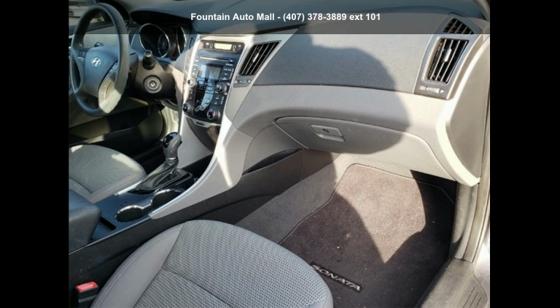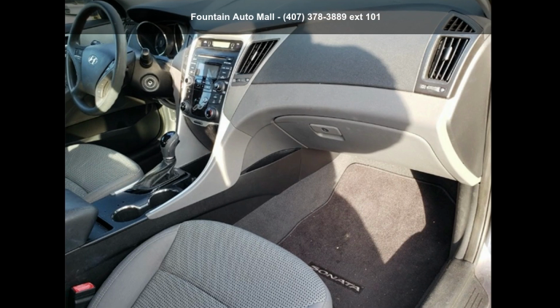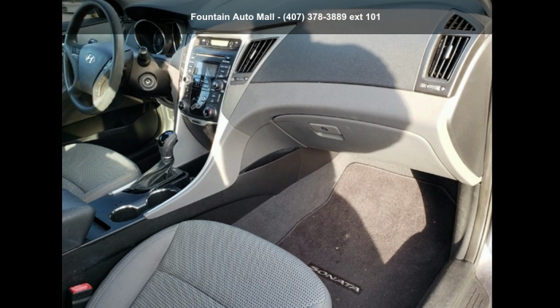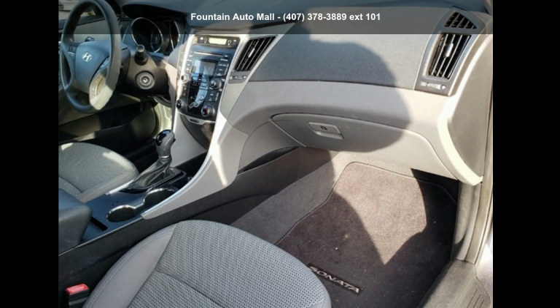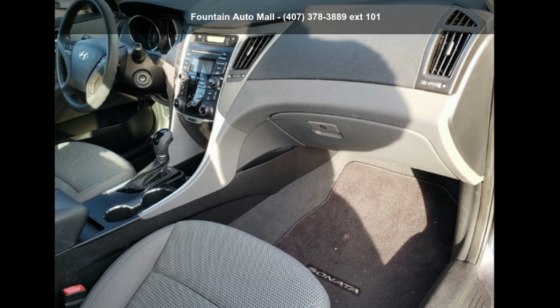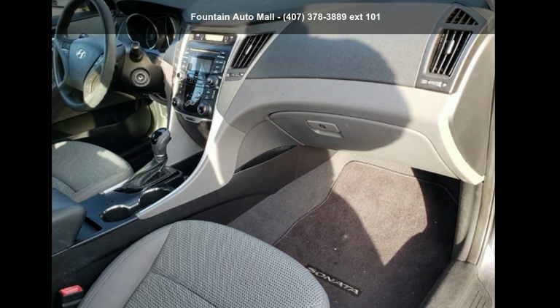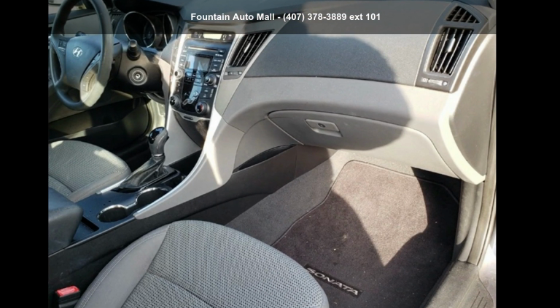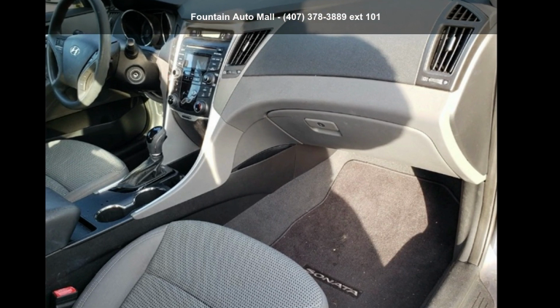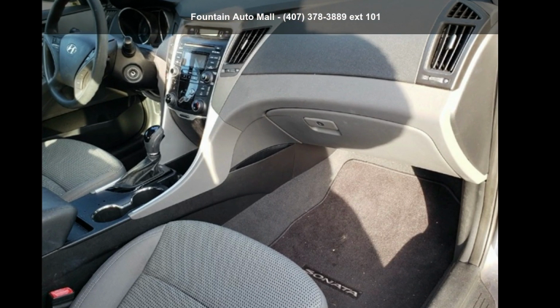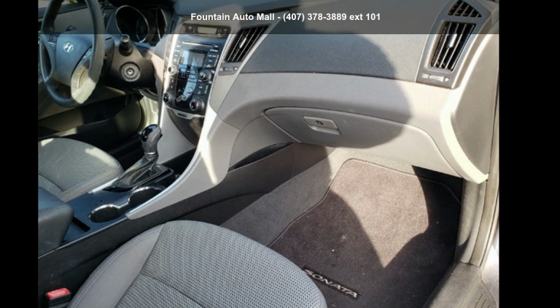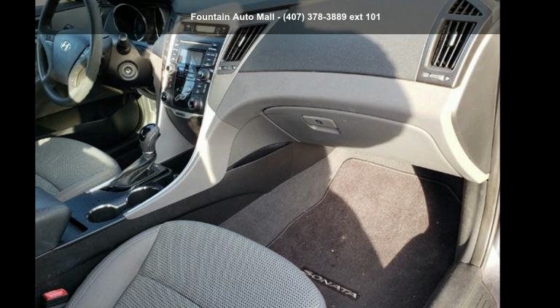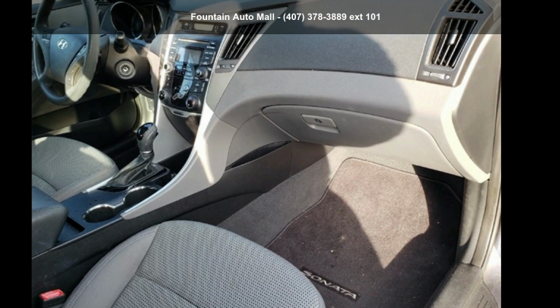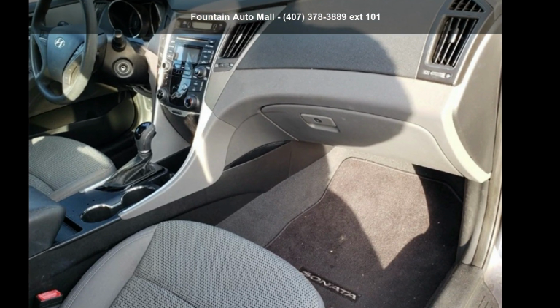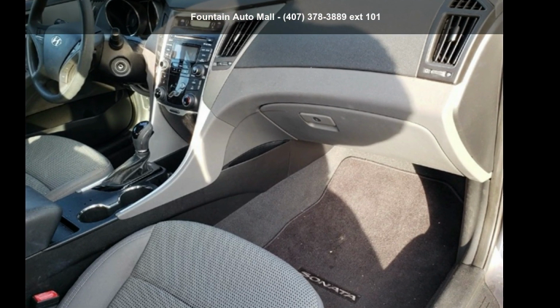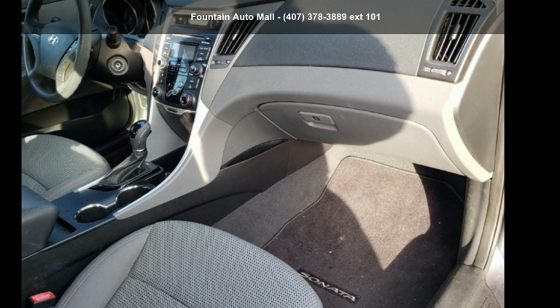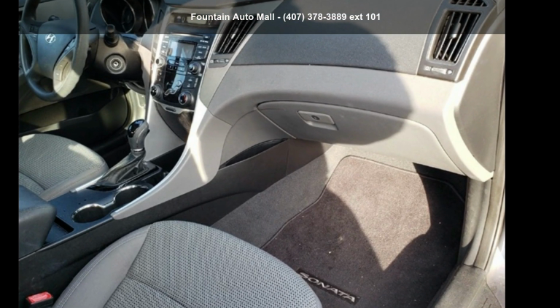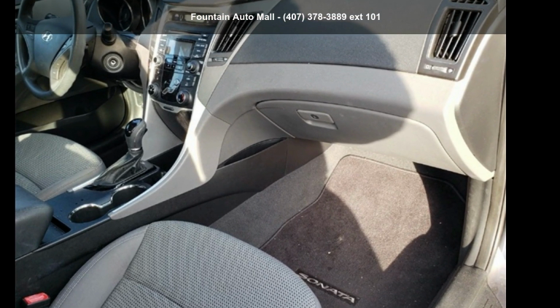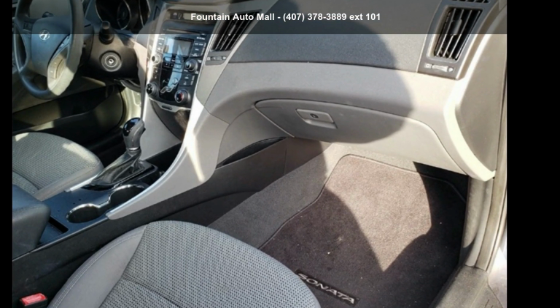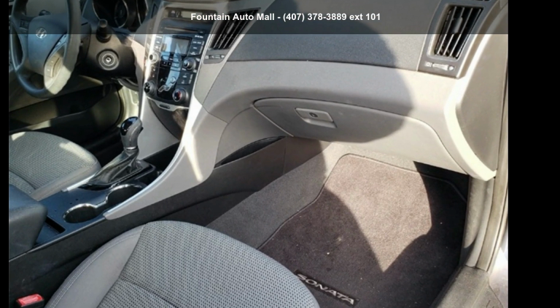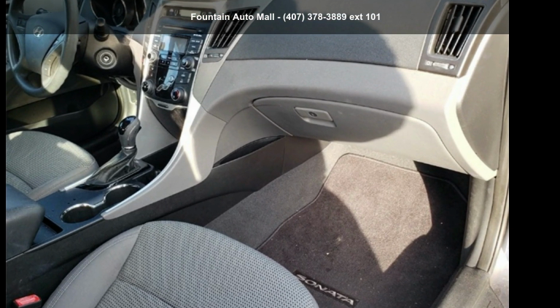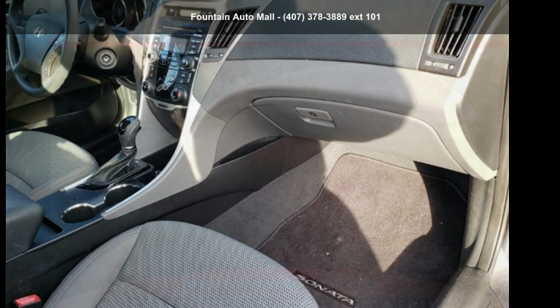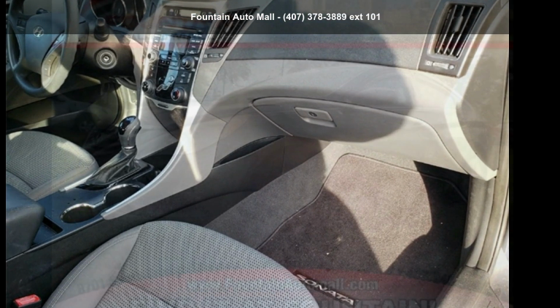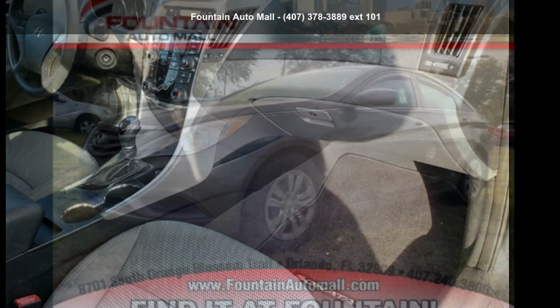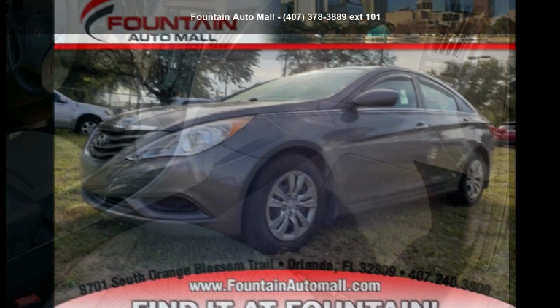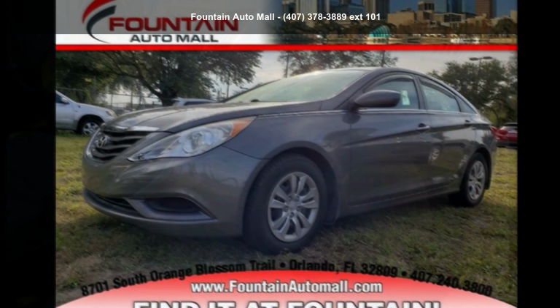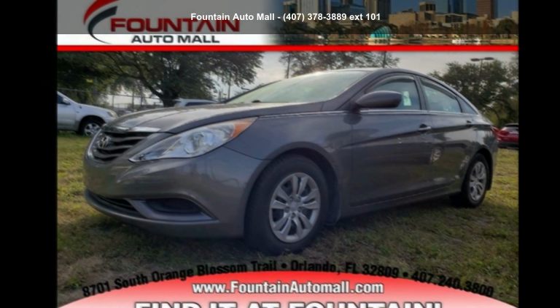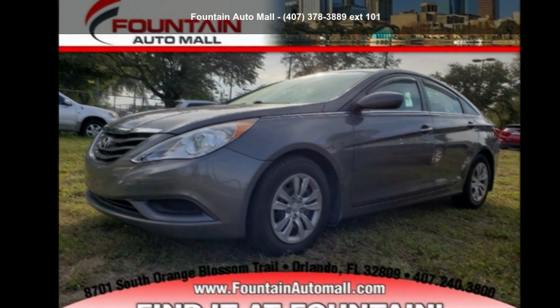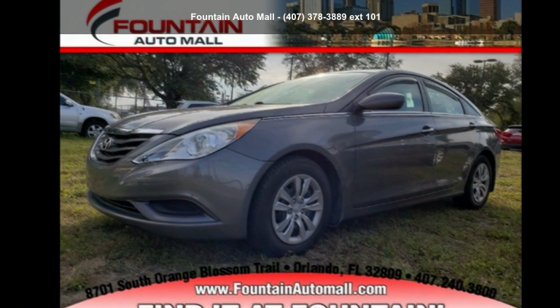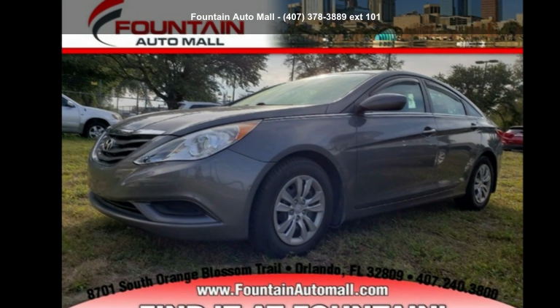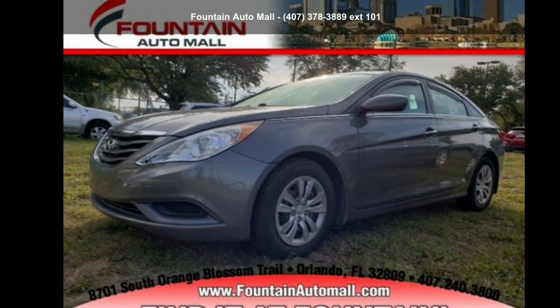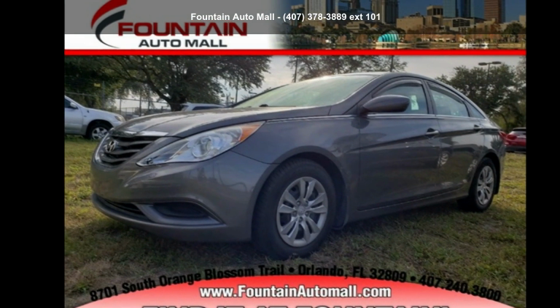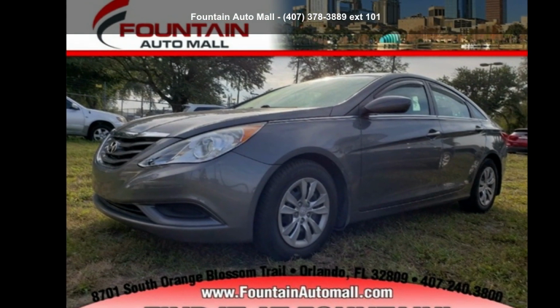Check out this Hyundai 2012 Sonata GLS. This may be the set of wheels you've been looking for.